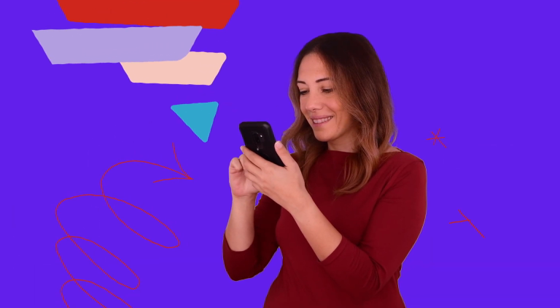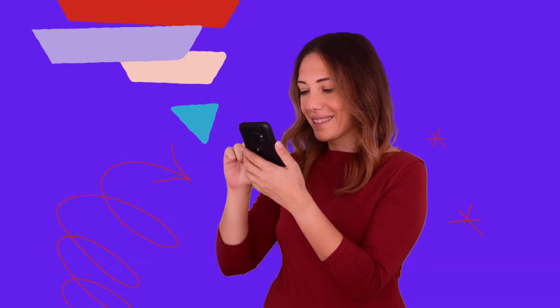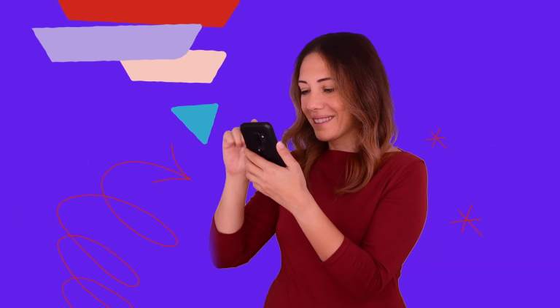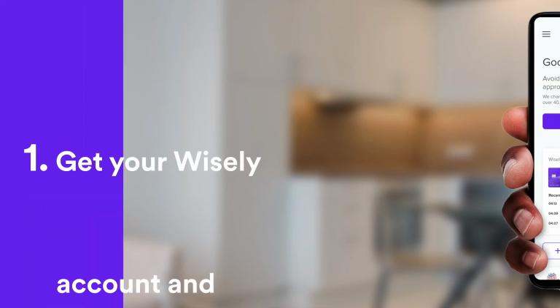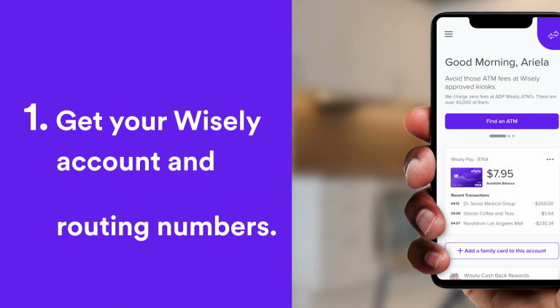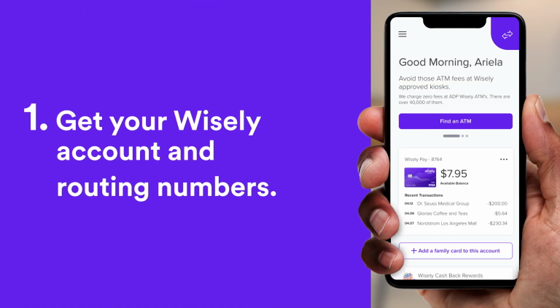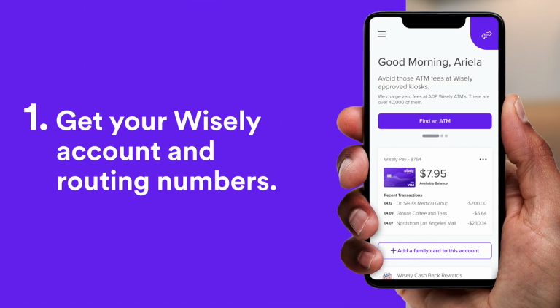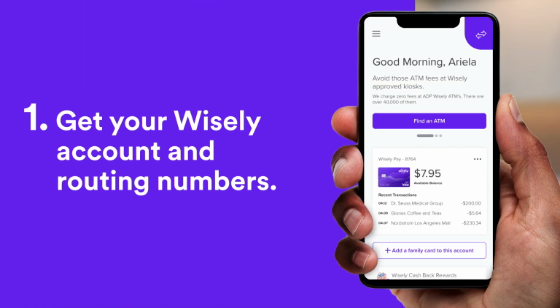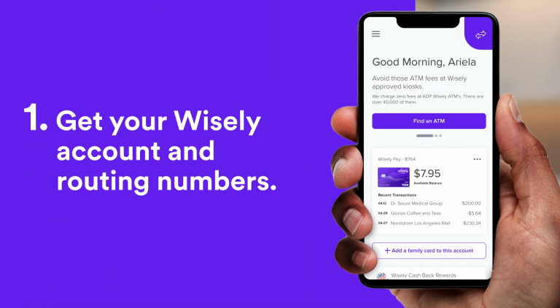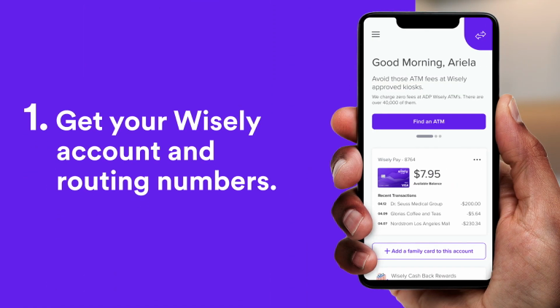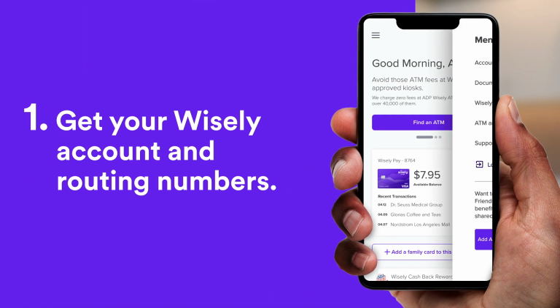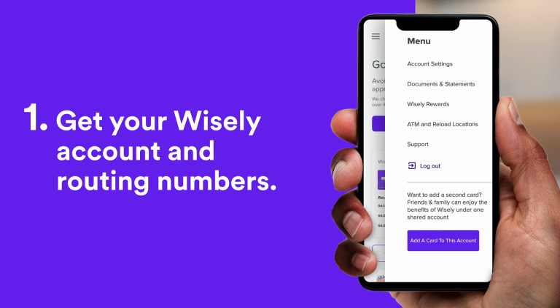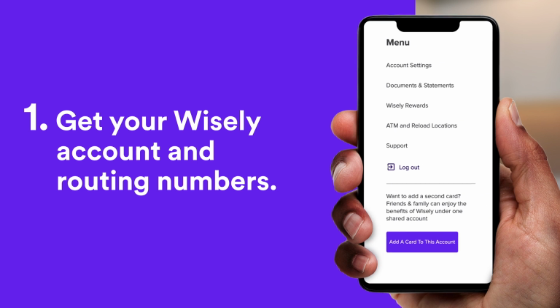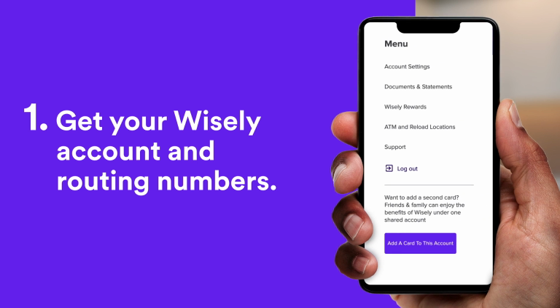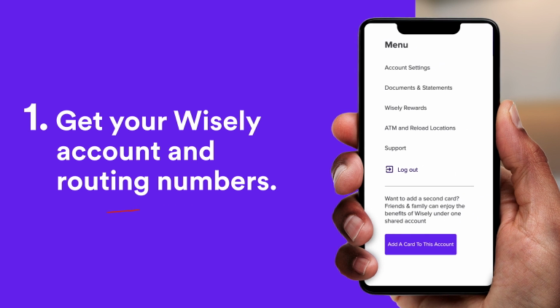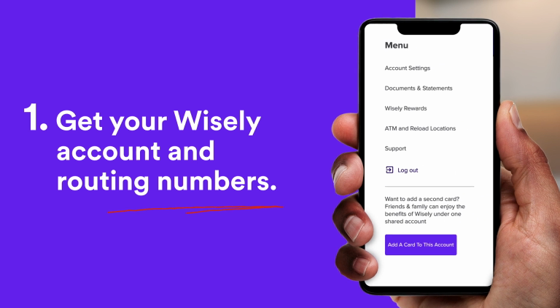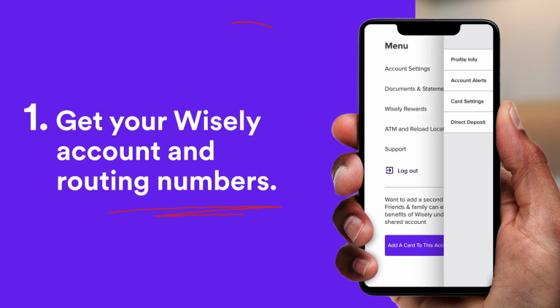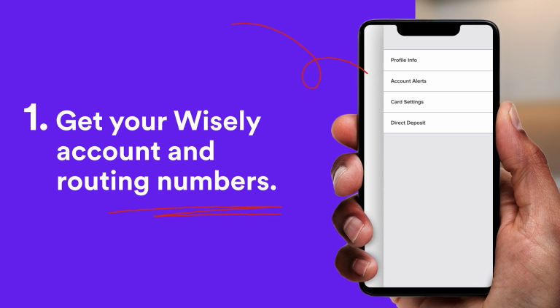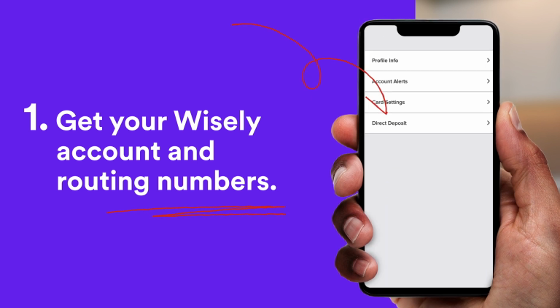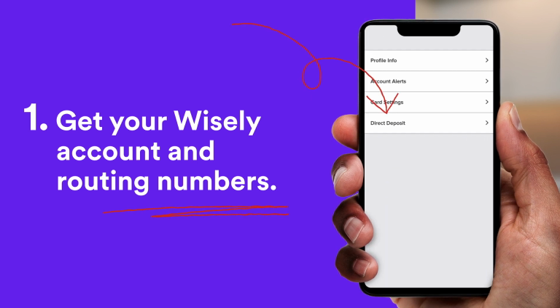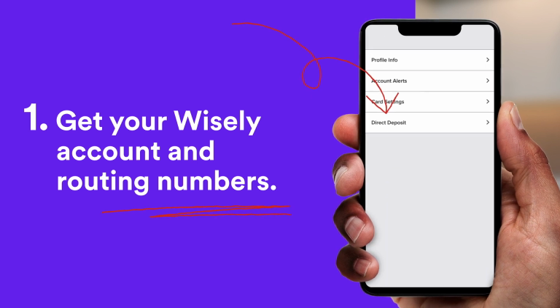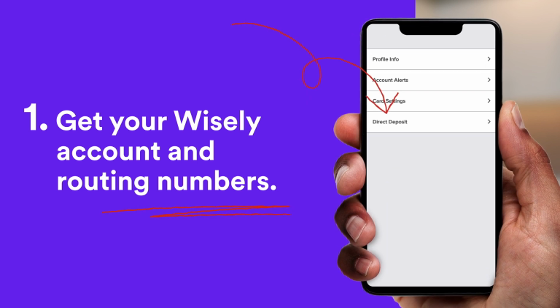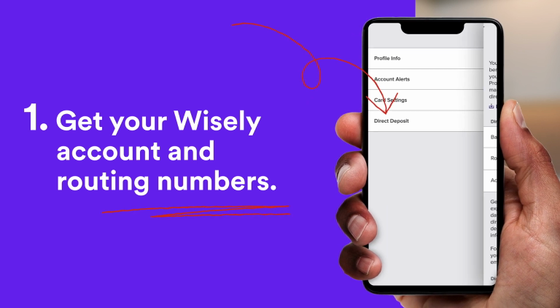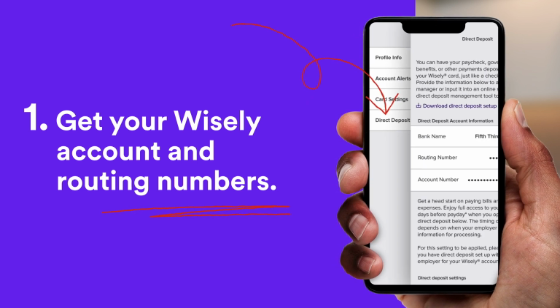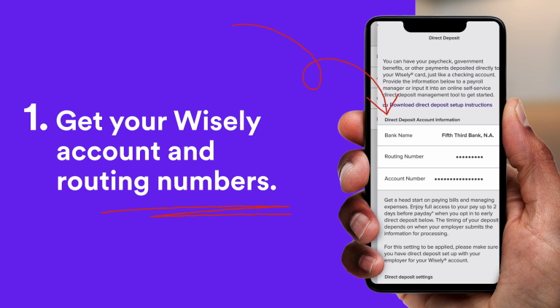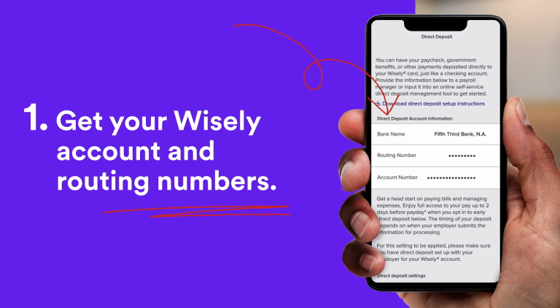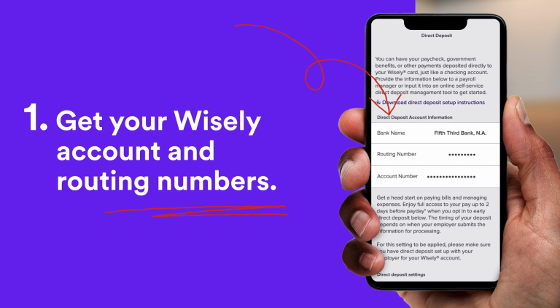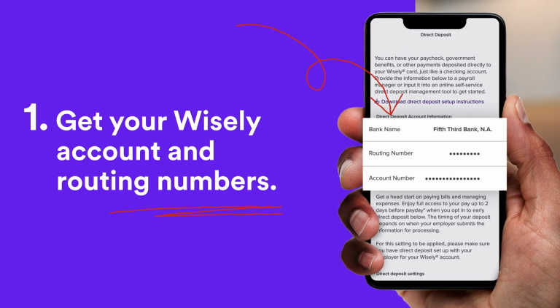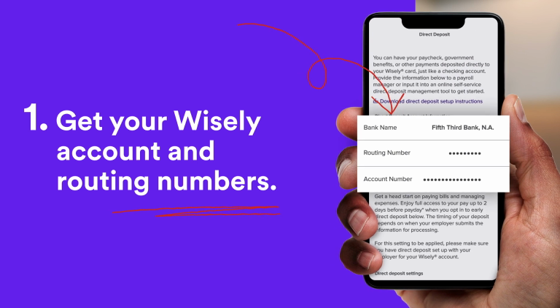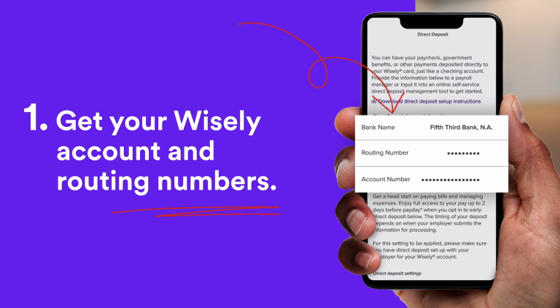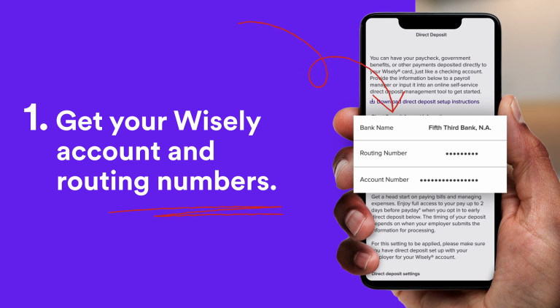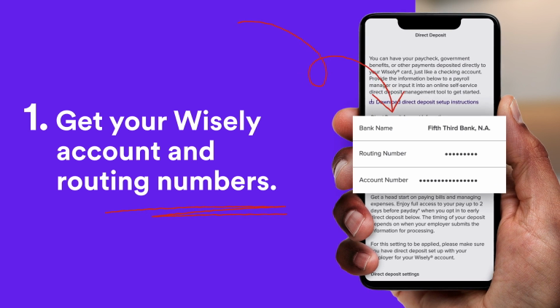And setting up direct deposit for your refund is easy. Step one: get your Wisely account and routing numbers in the MyWisely app or visit mywisely.com.